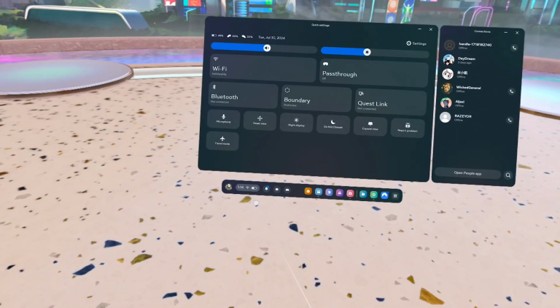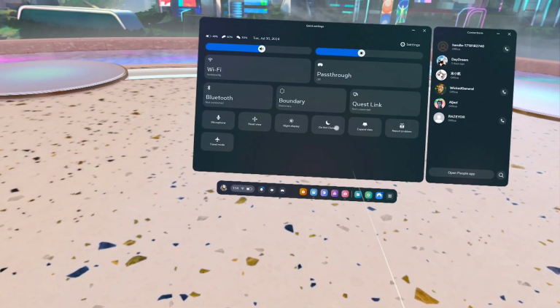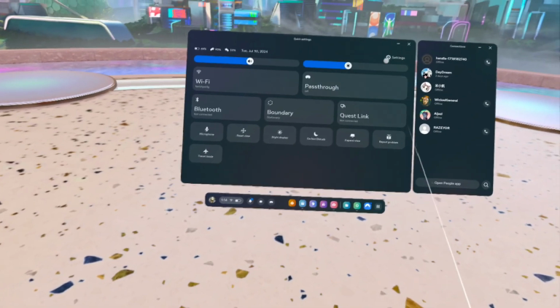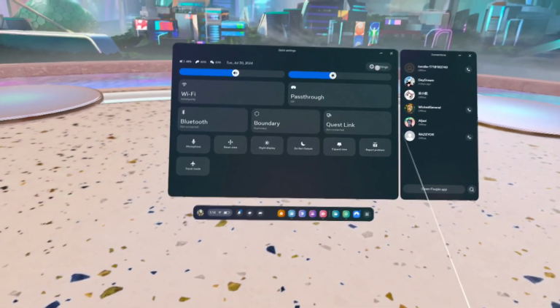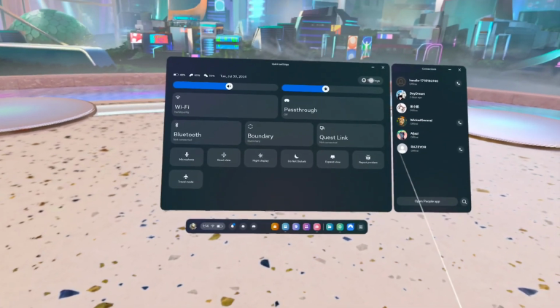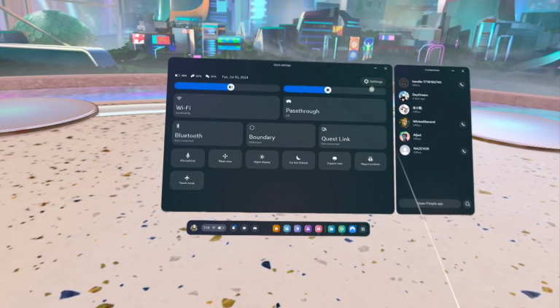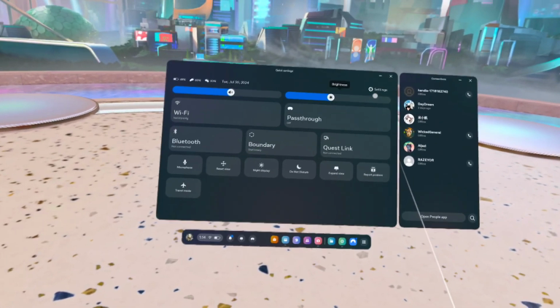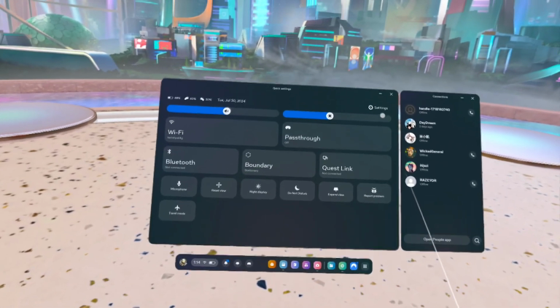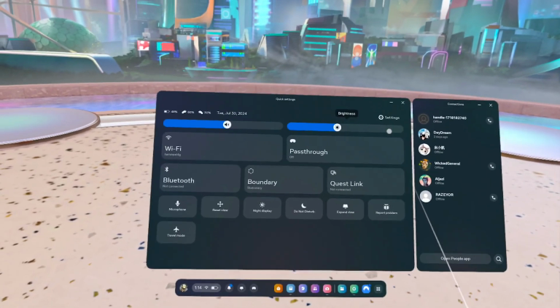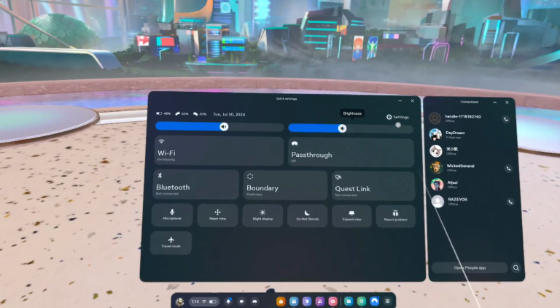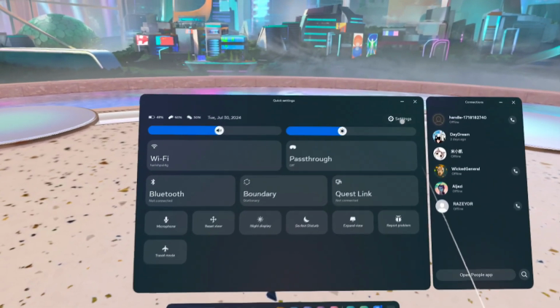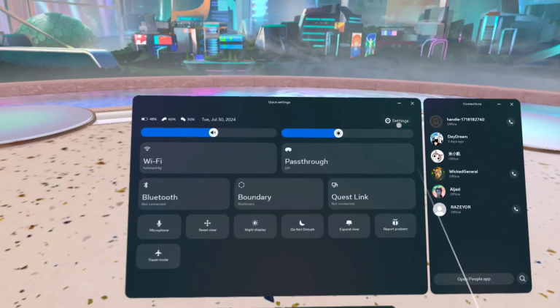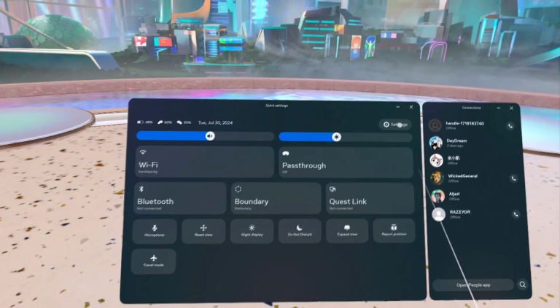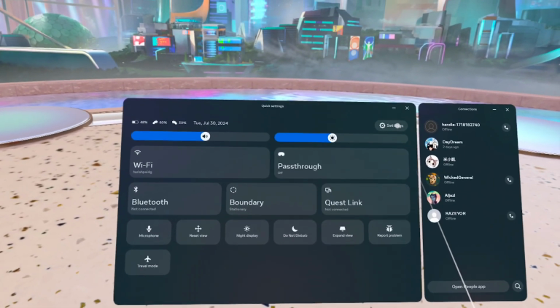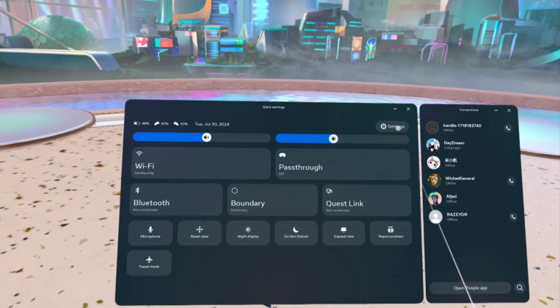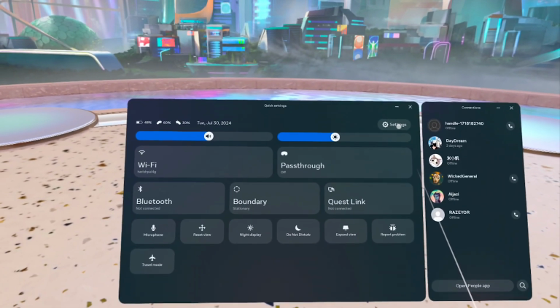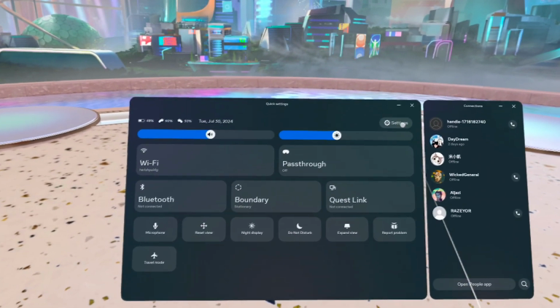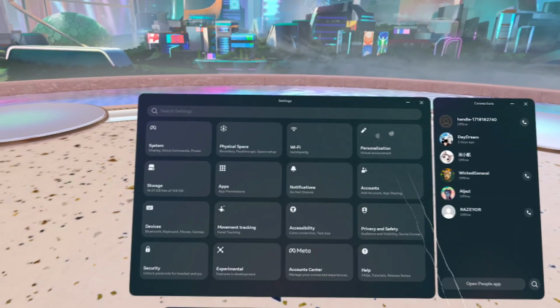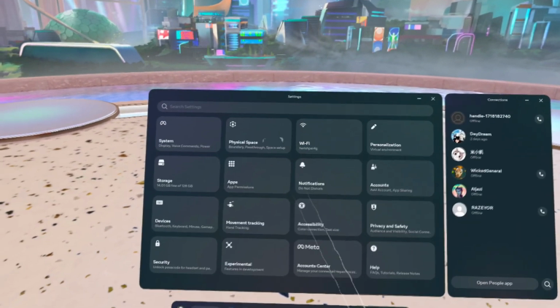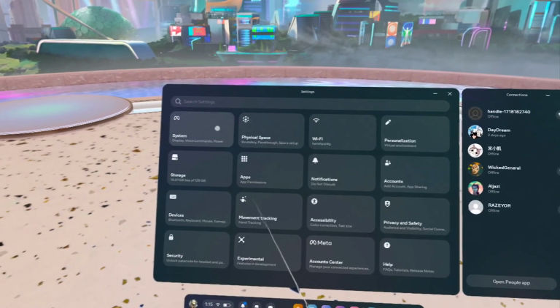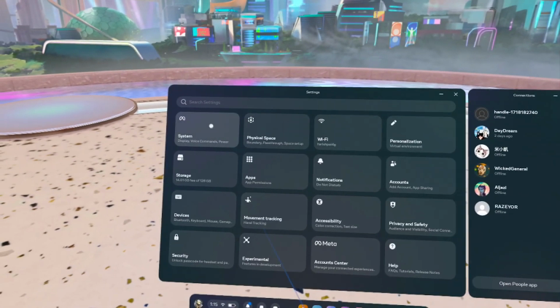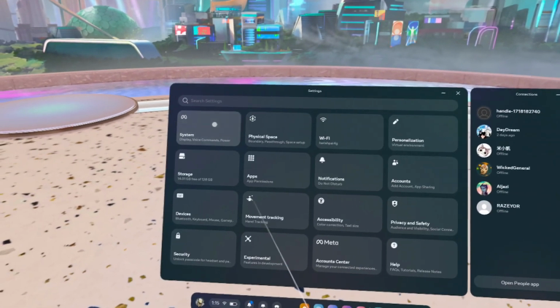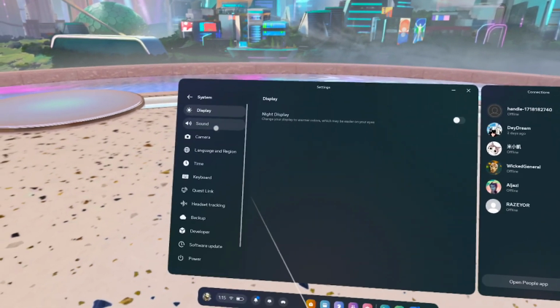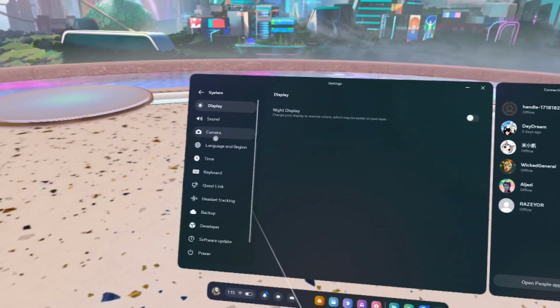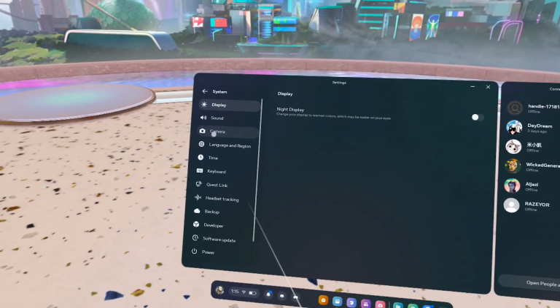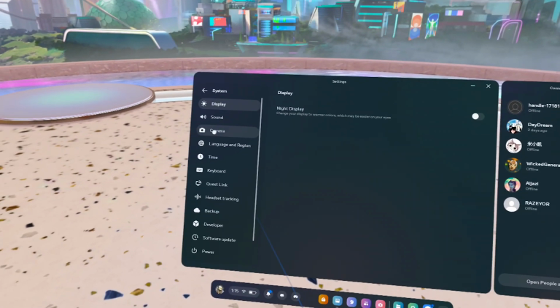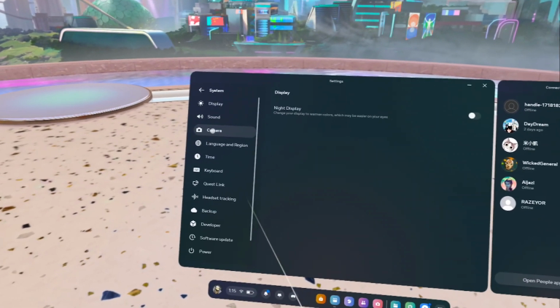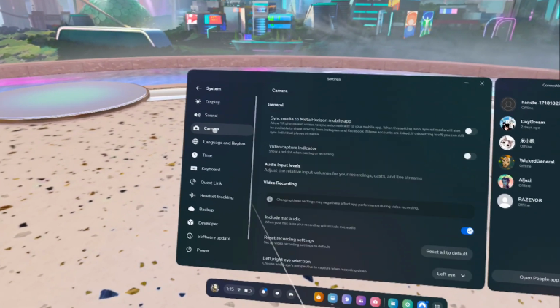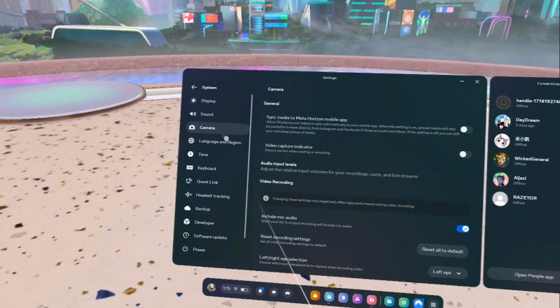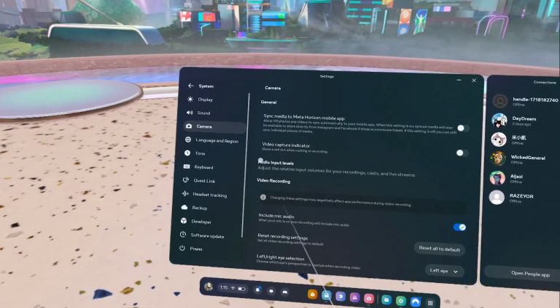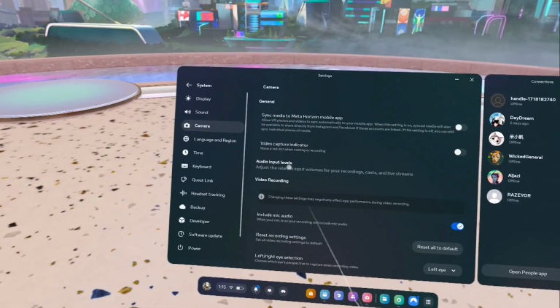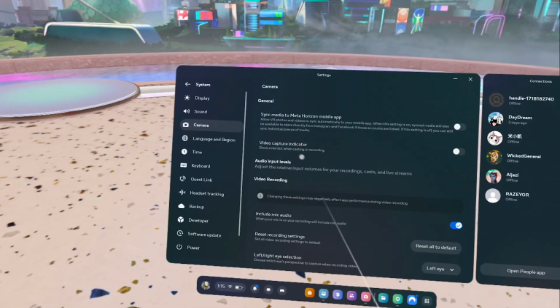Now if you're a streamer or a content creator, this update will make you happy — you can now control the audio level balance between your microphone and the game audio while recording, live streaming, or casting.